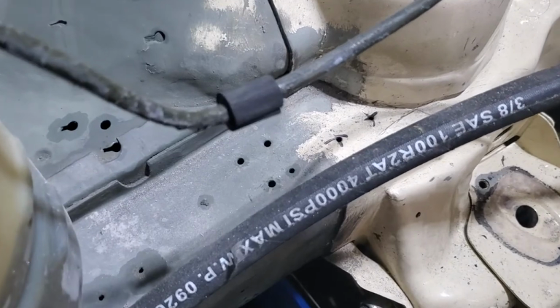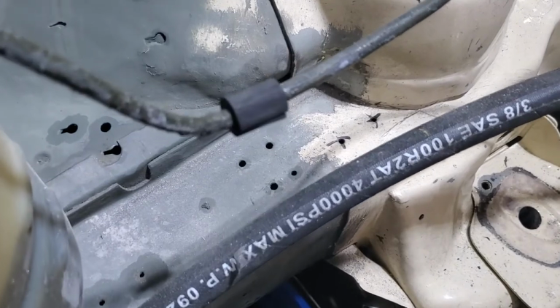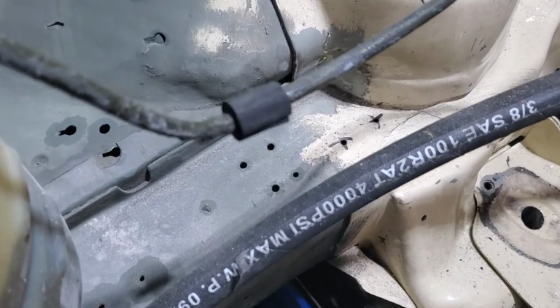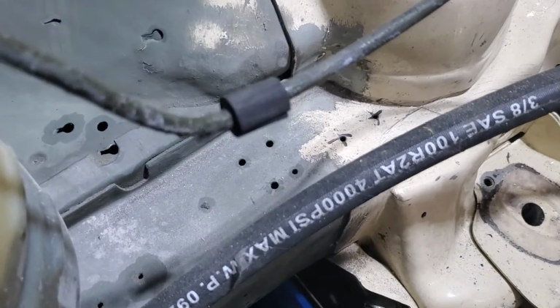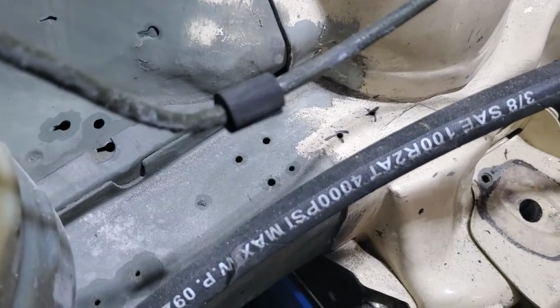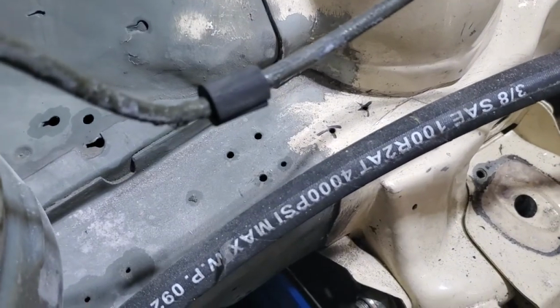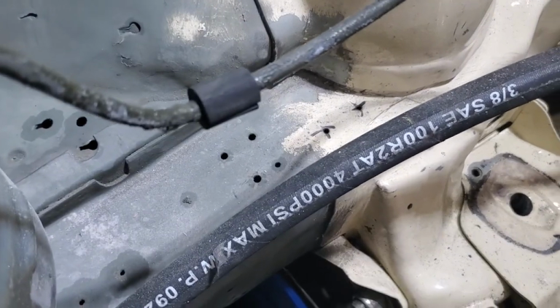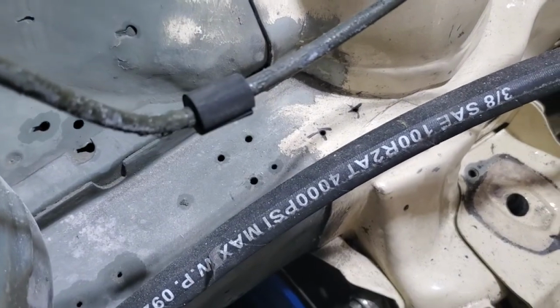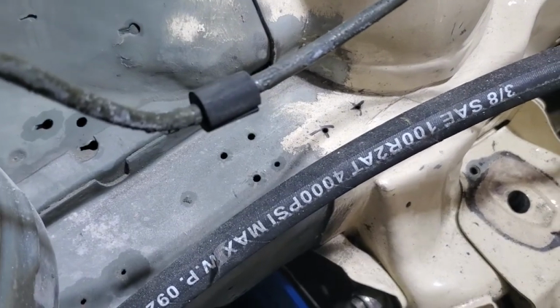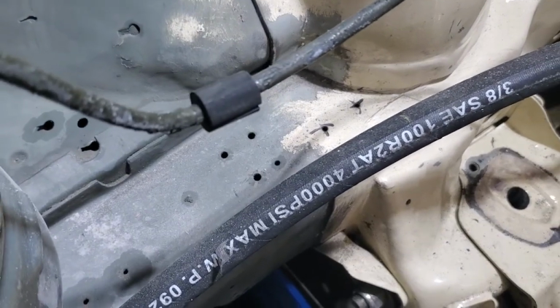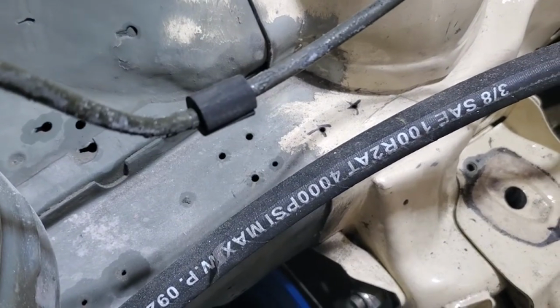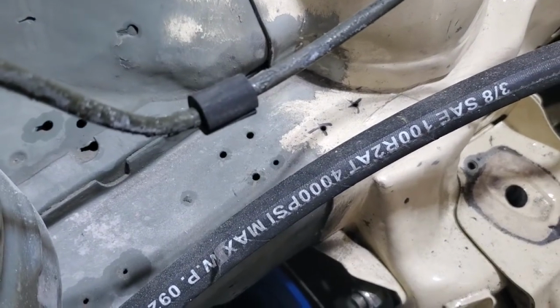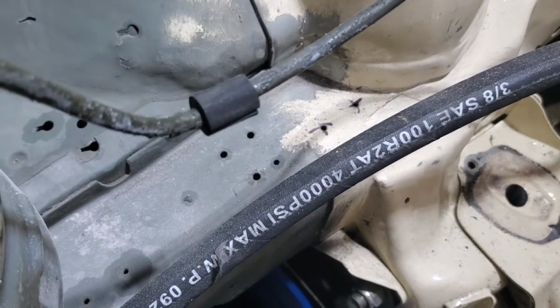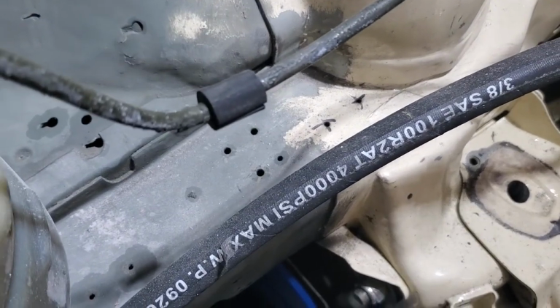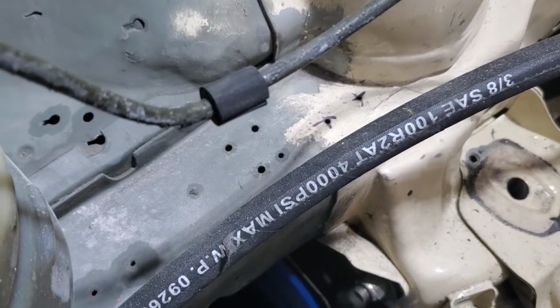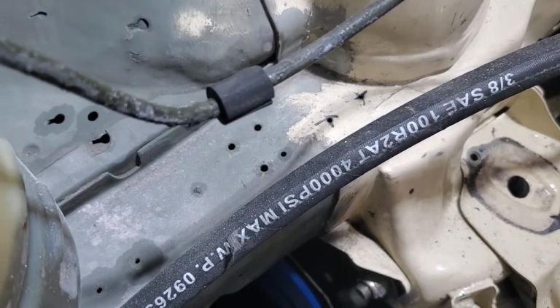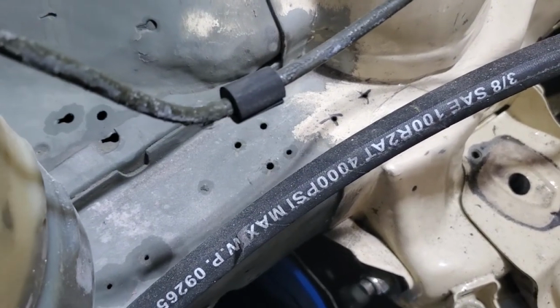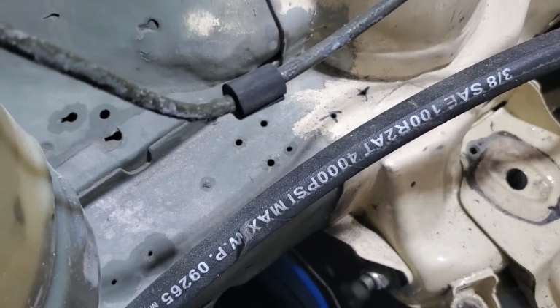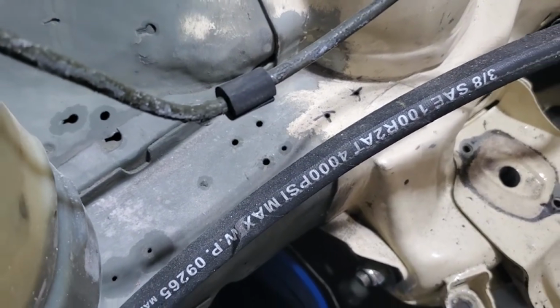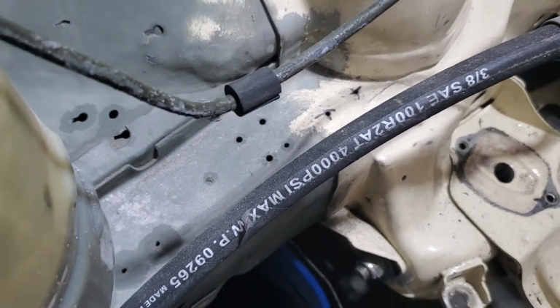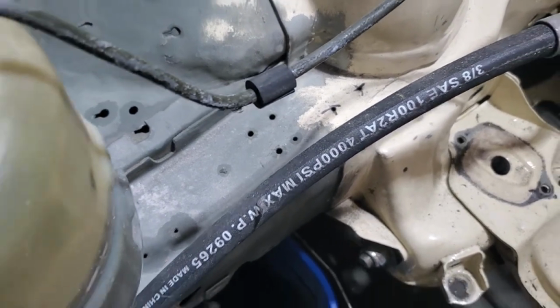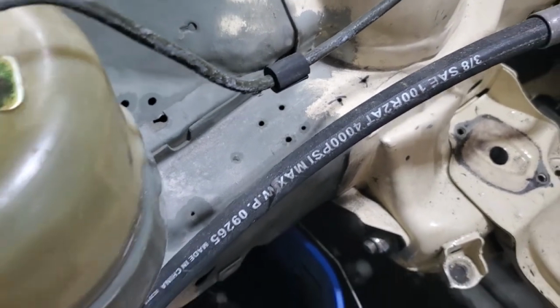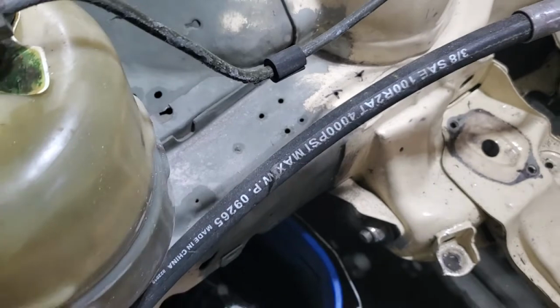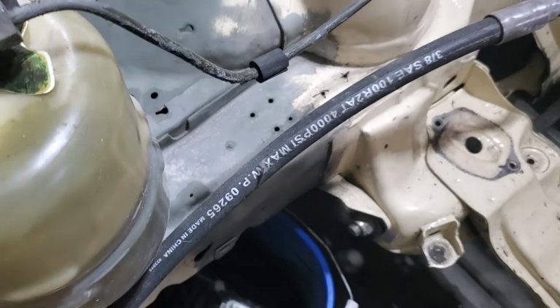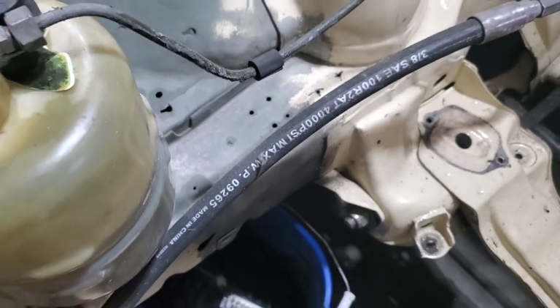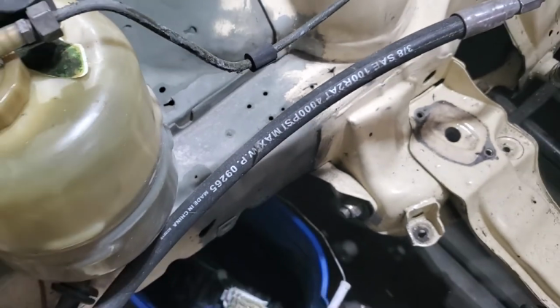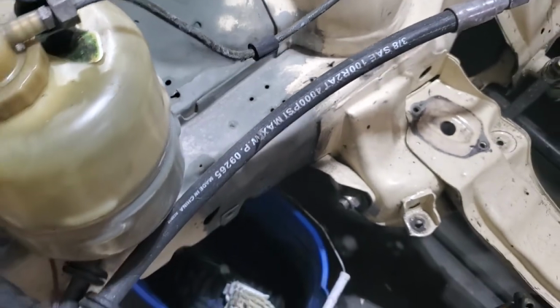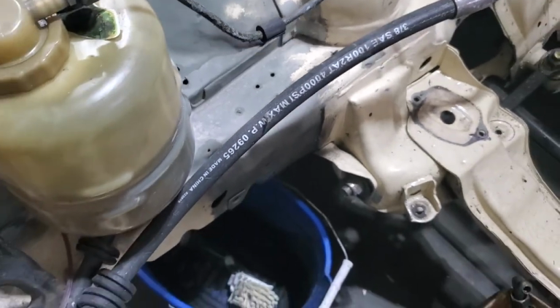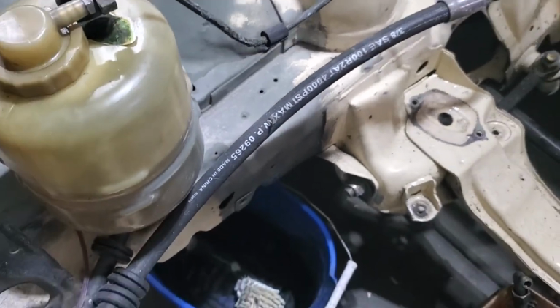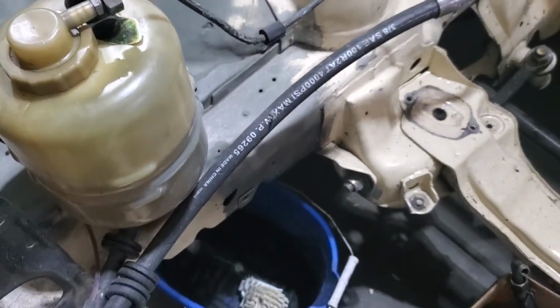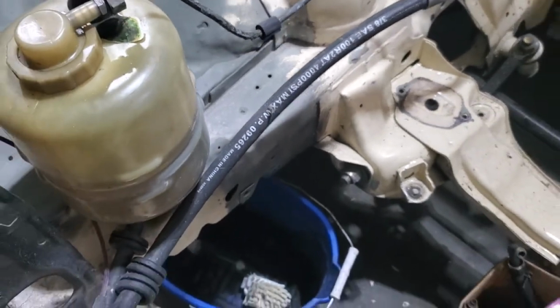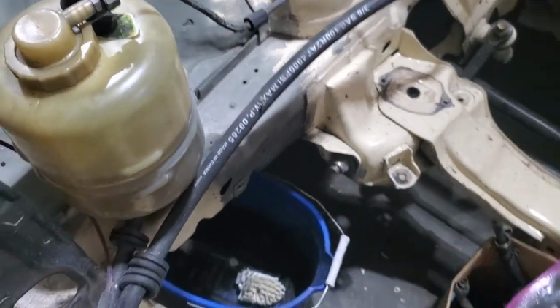As you can see, it's rated for 4,000 psi, which is significantly more than the system could ever put out.